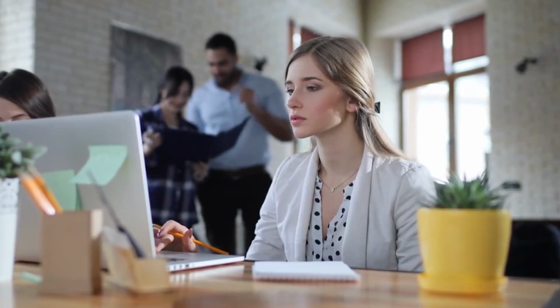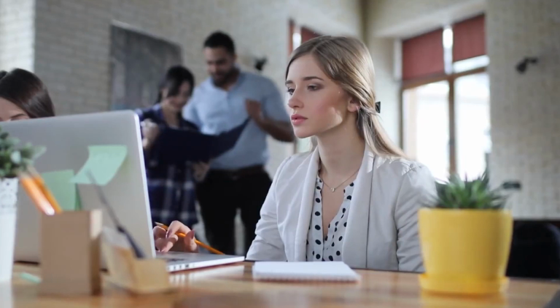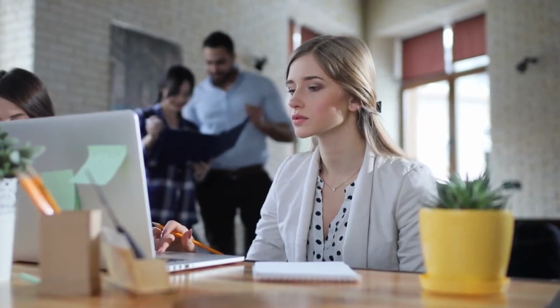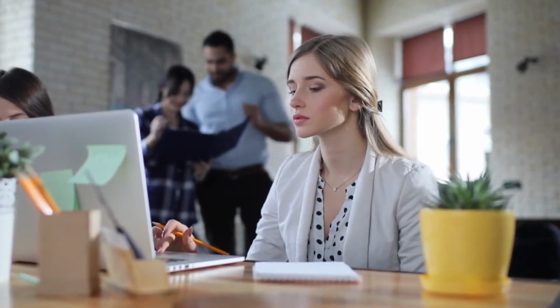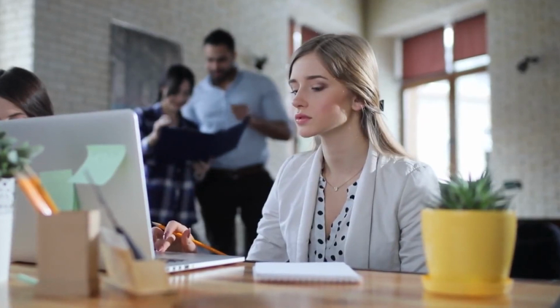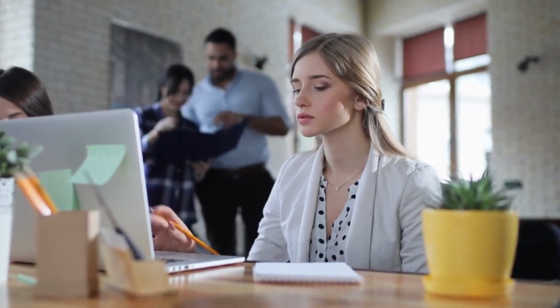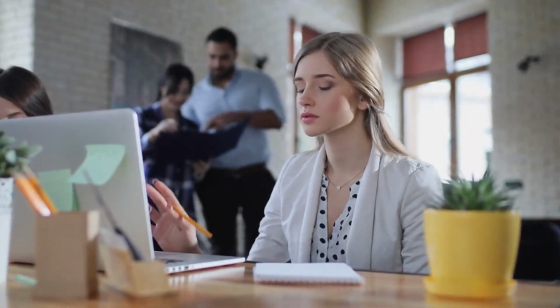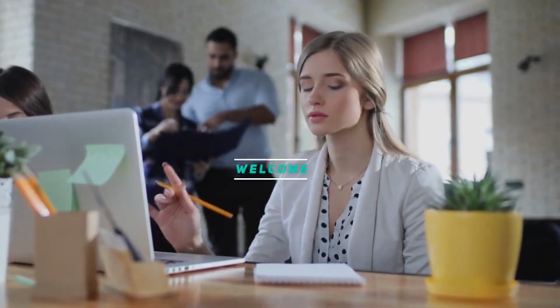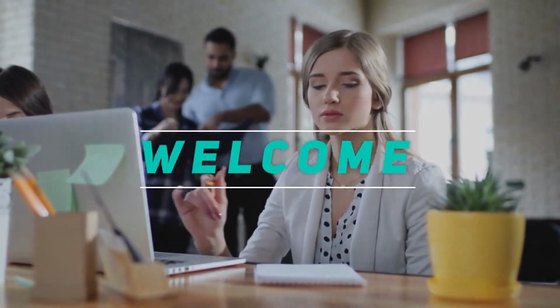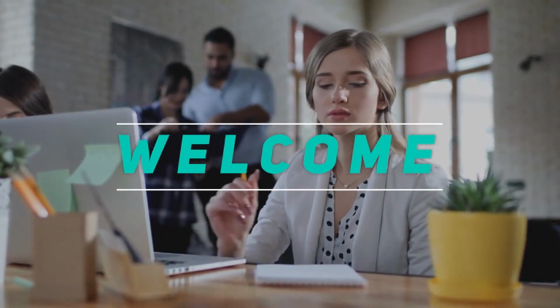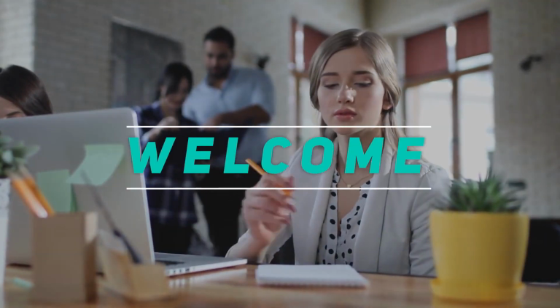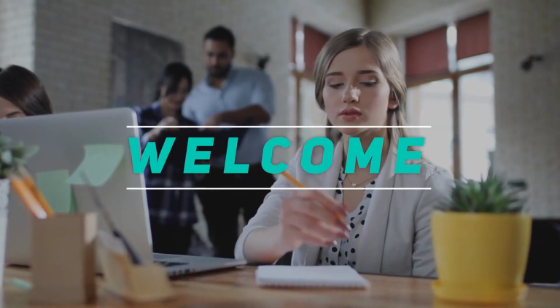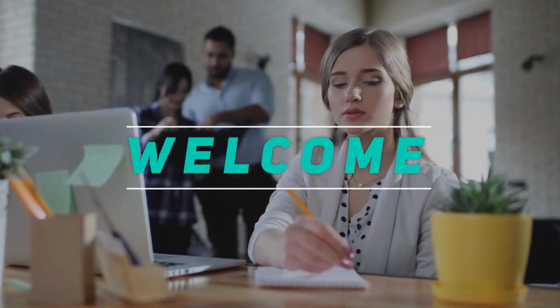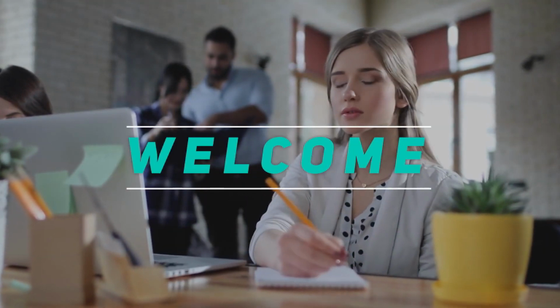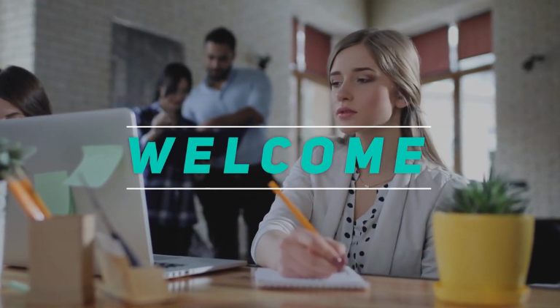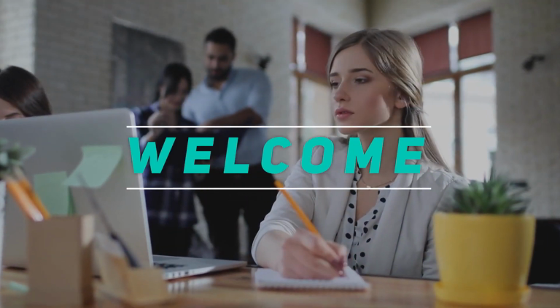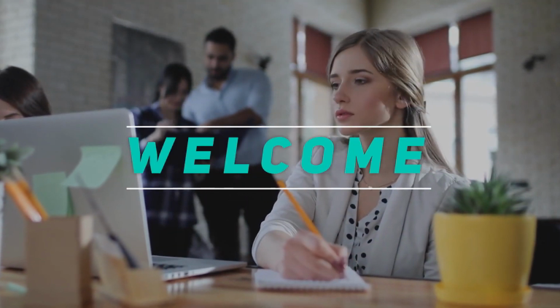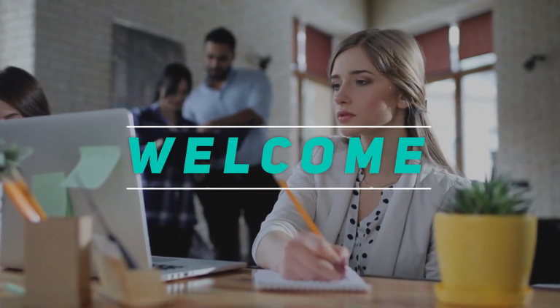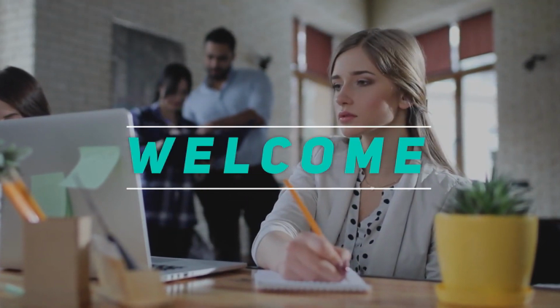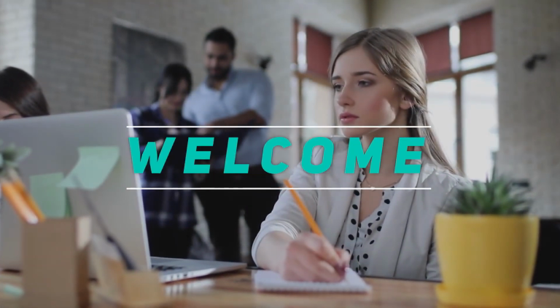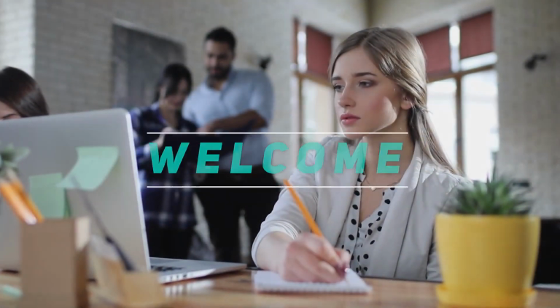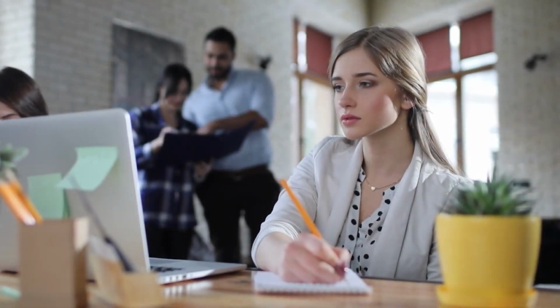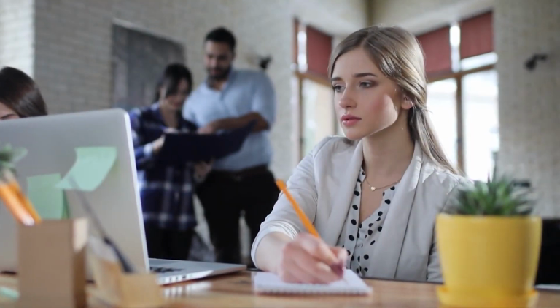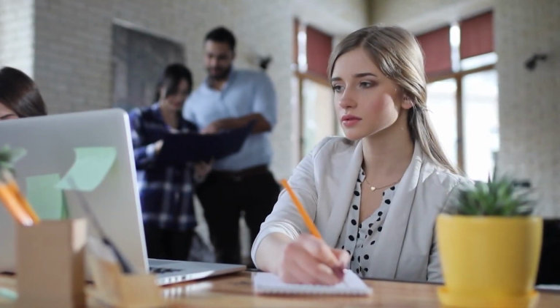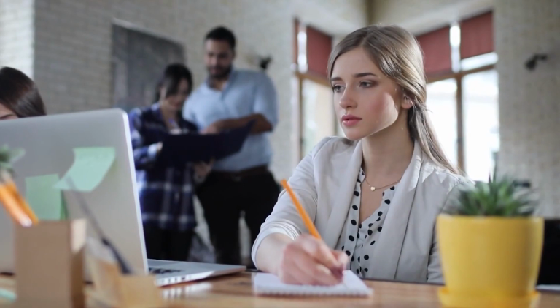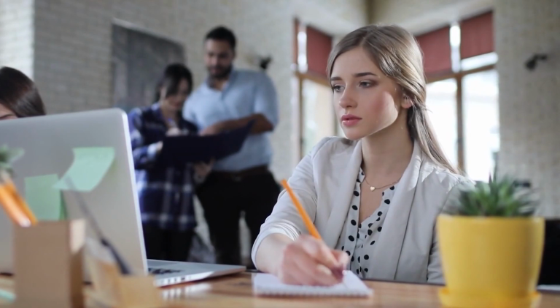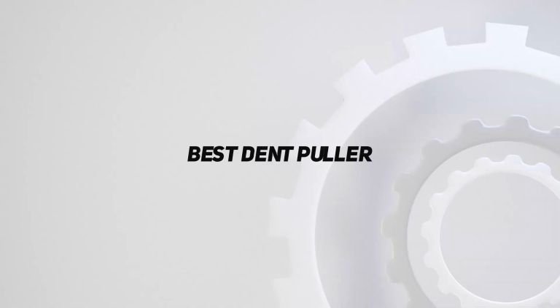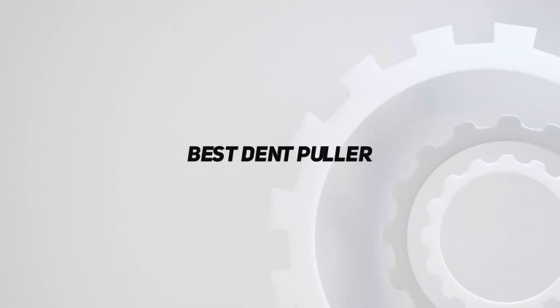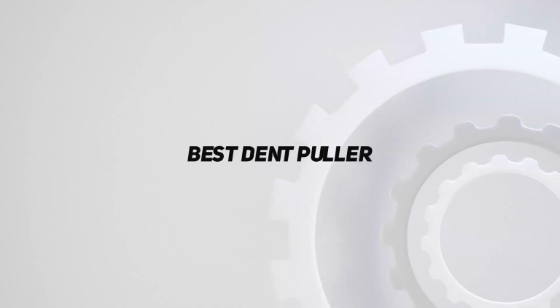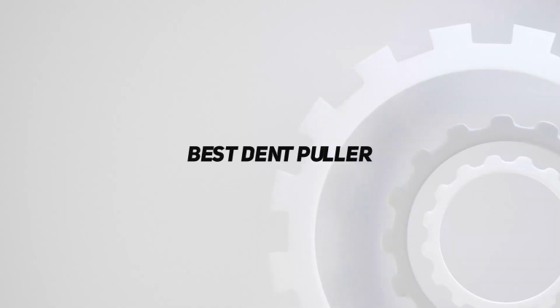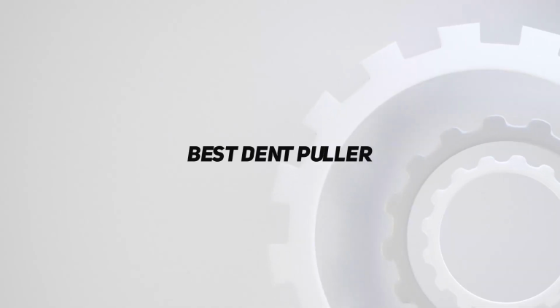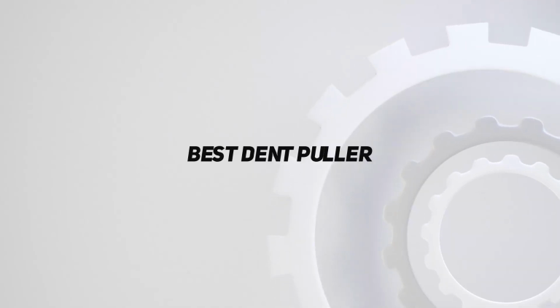Hey, welcome back to my channel. In this video, I'm gonna talk about the top 5 best dent pullers.